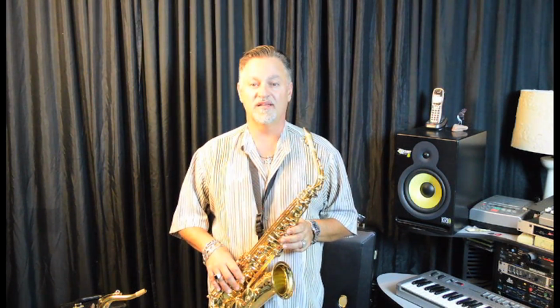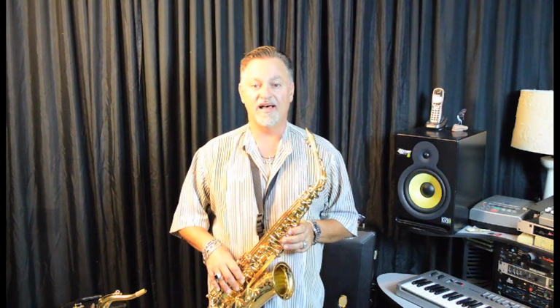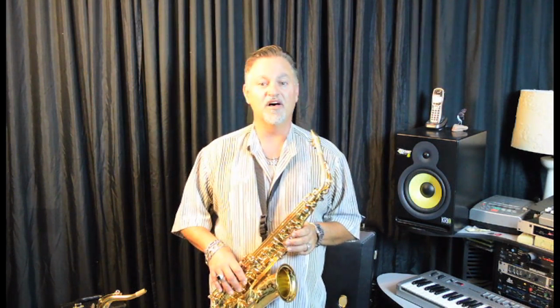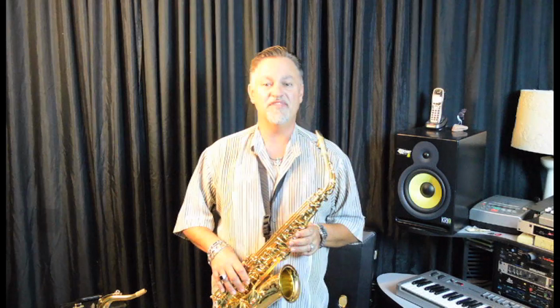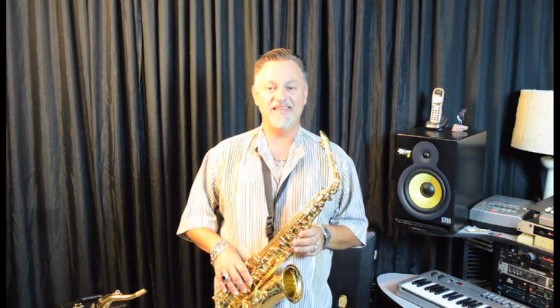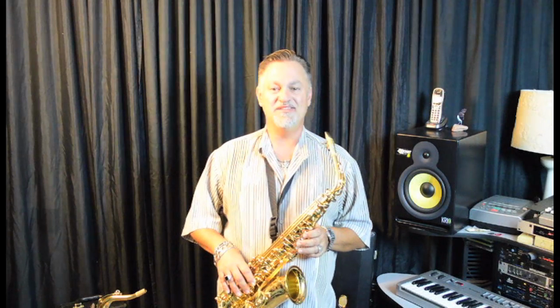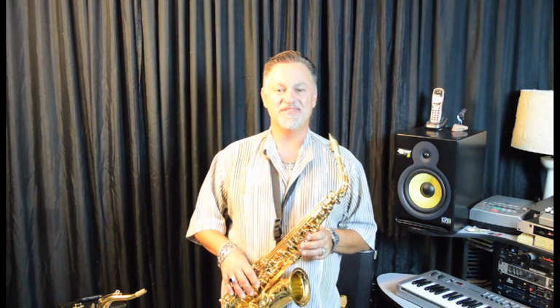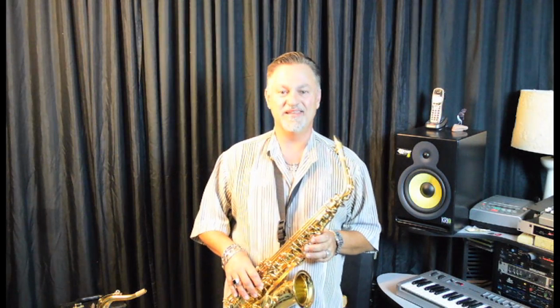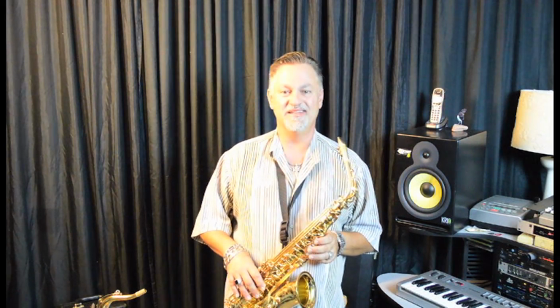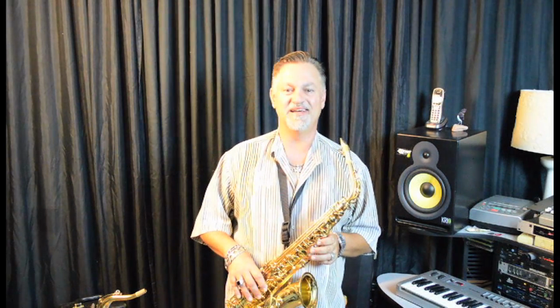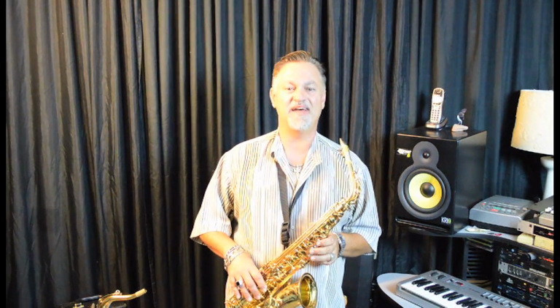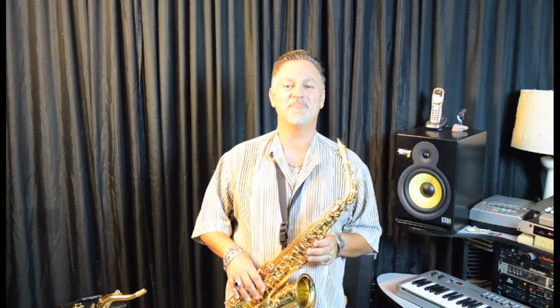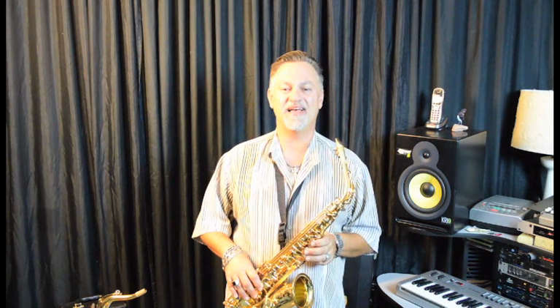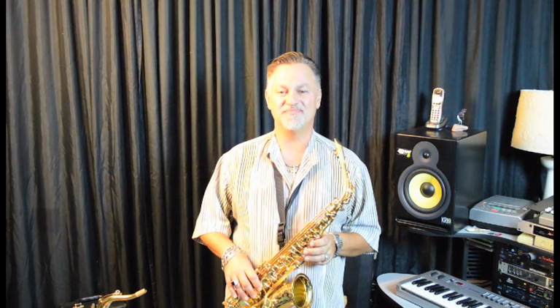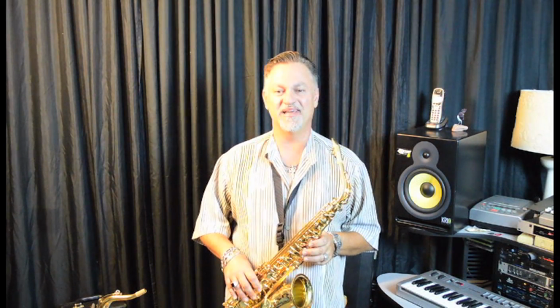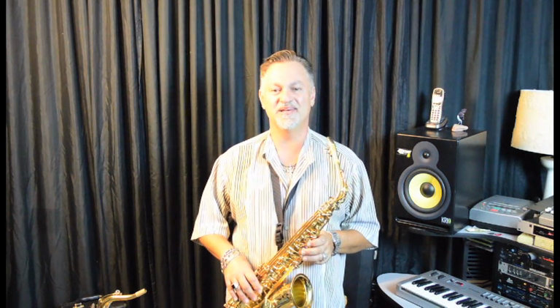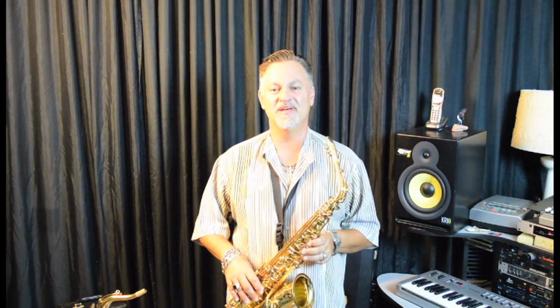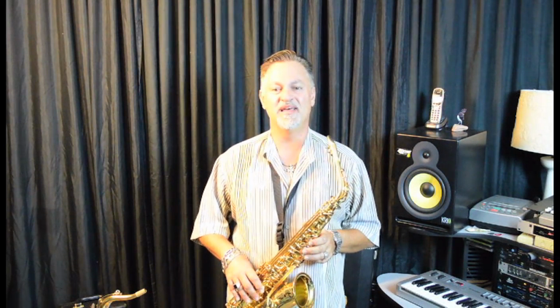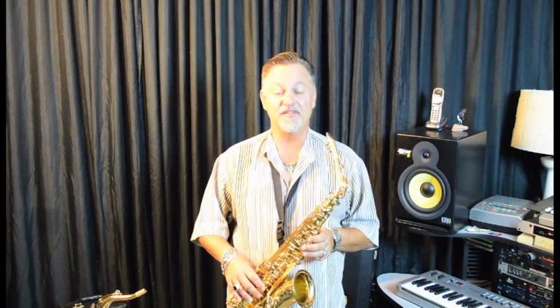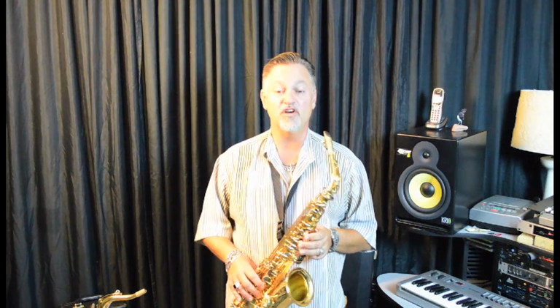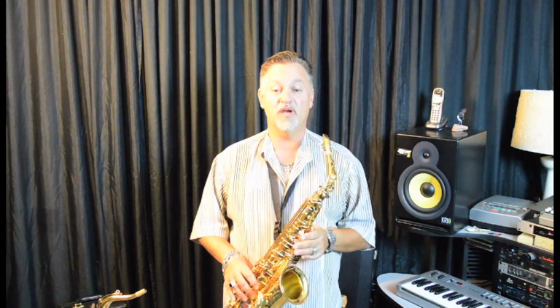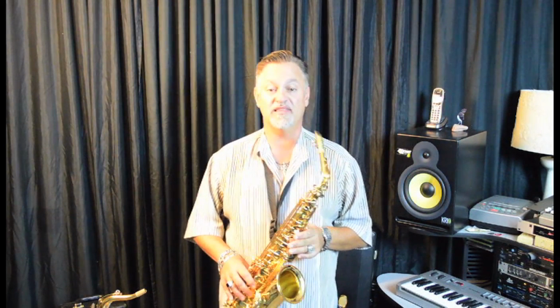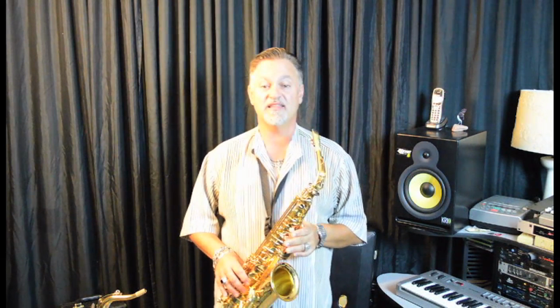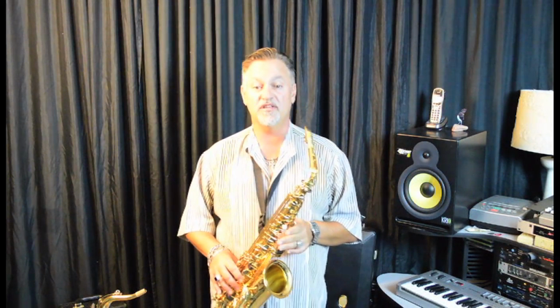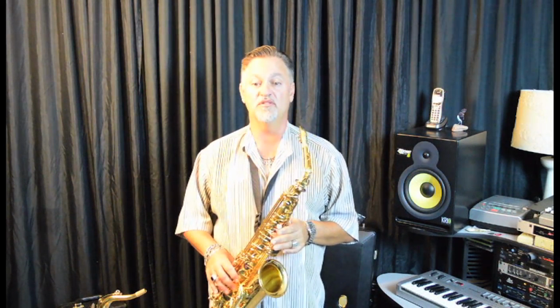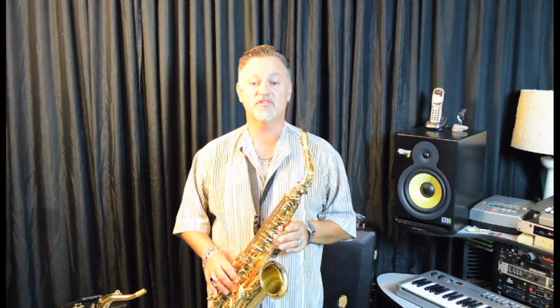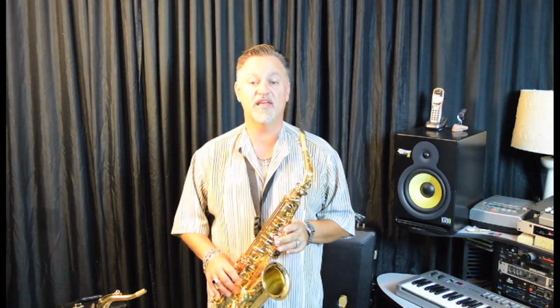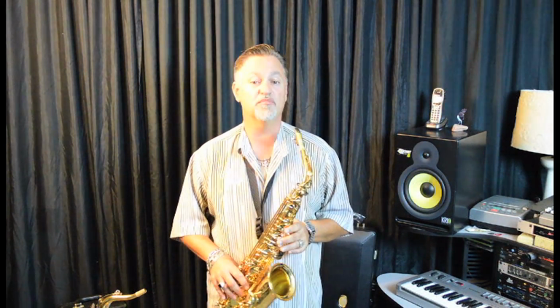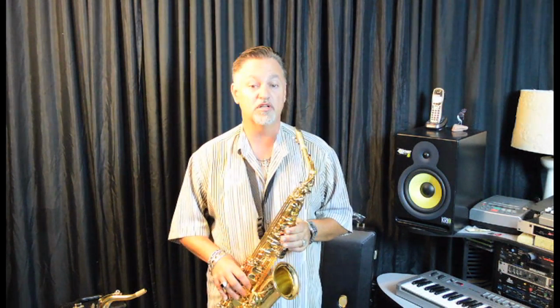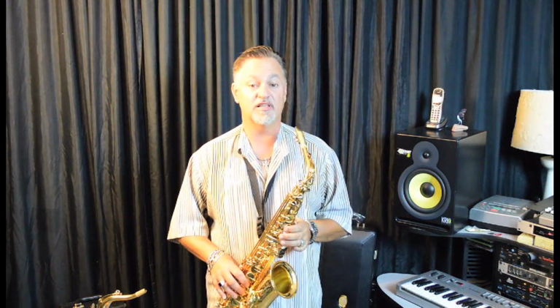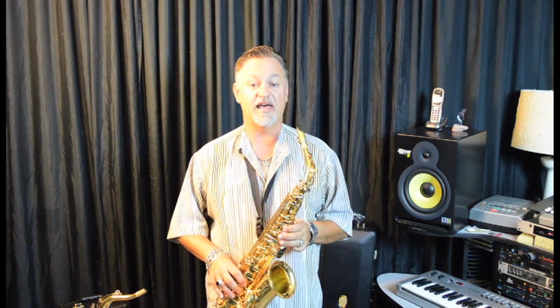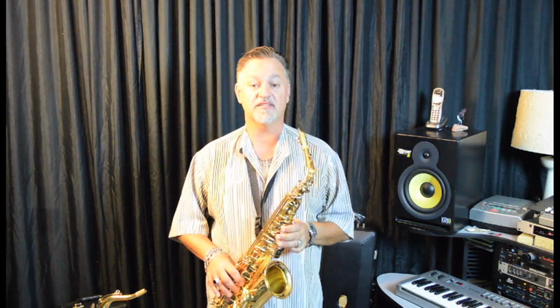I love the 82Z. I have a blast playing them. They feel great, they sound huge, and they're built to last.